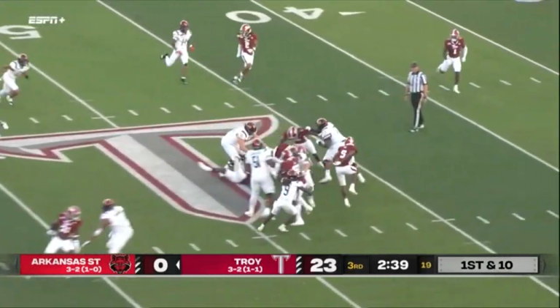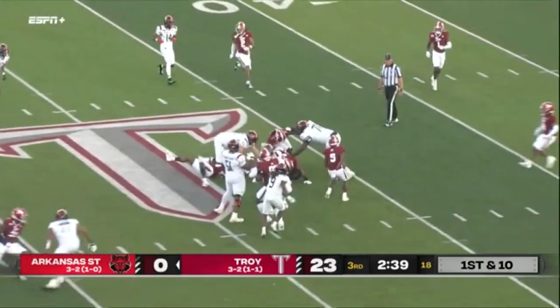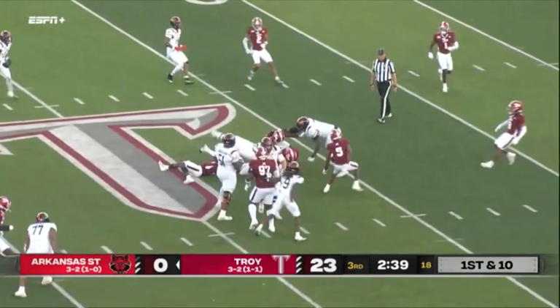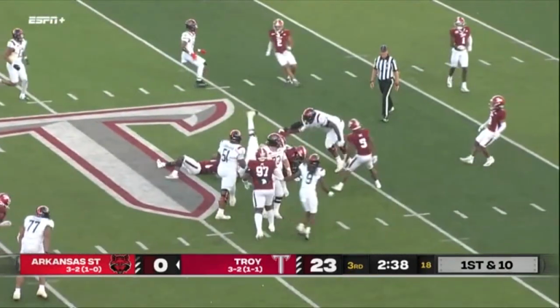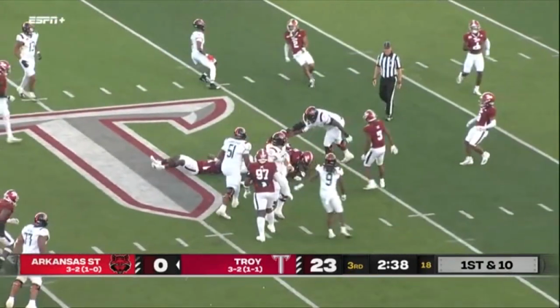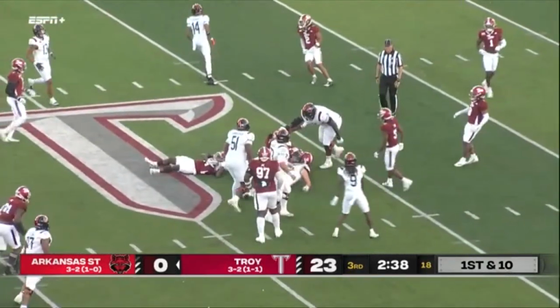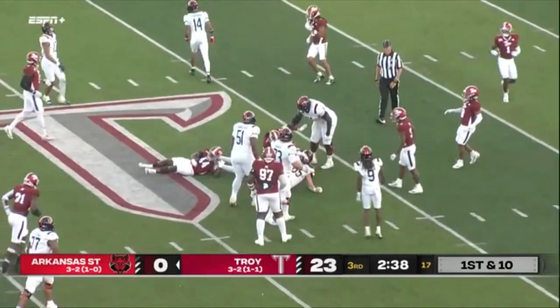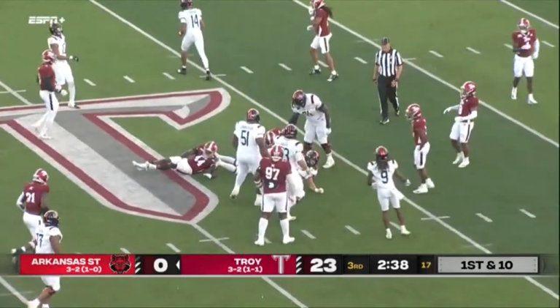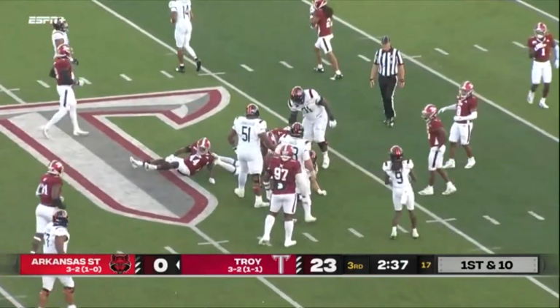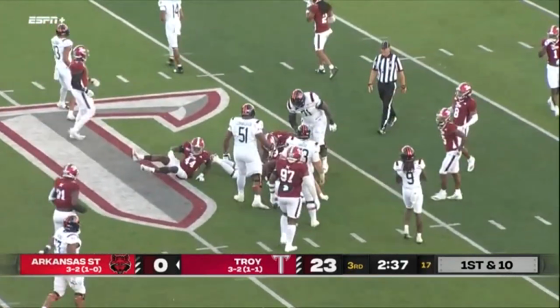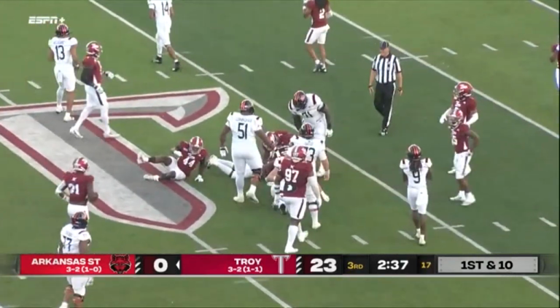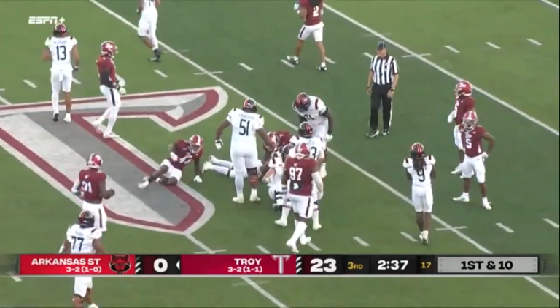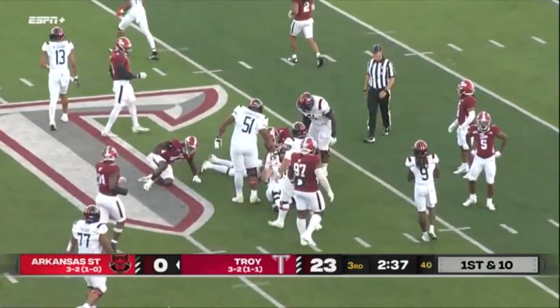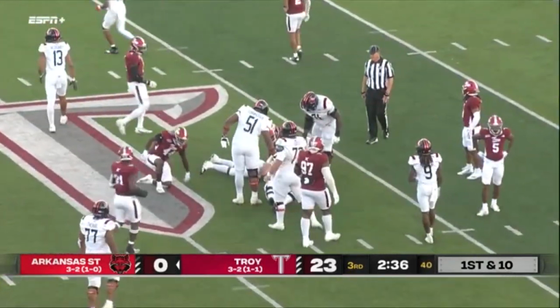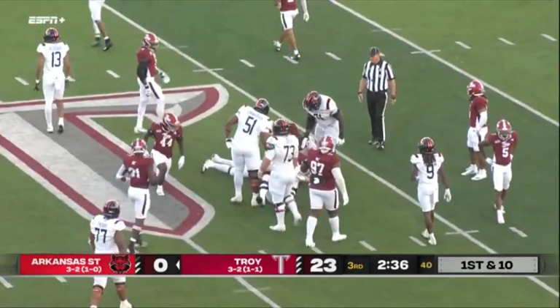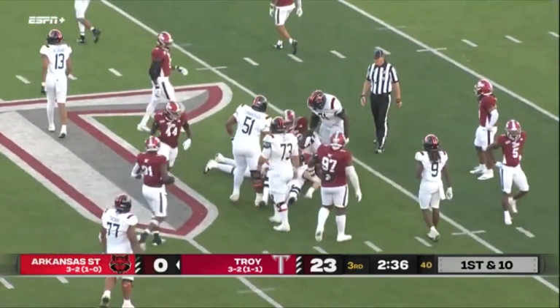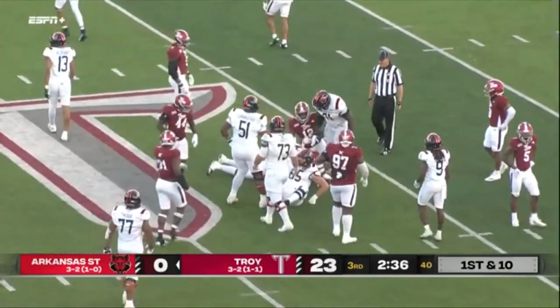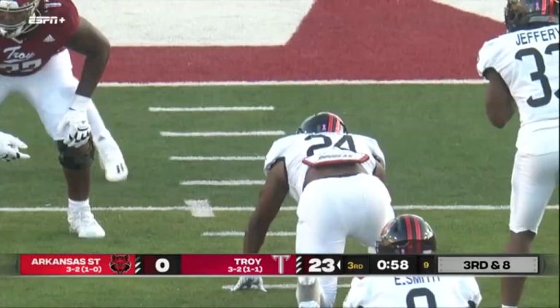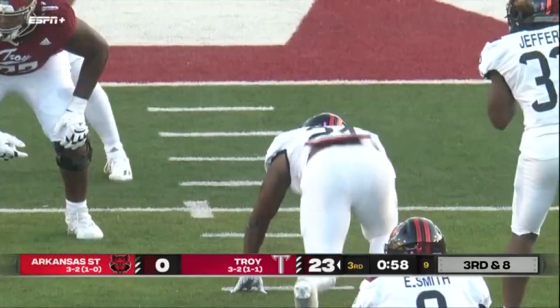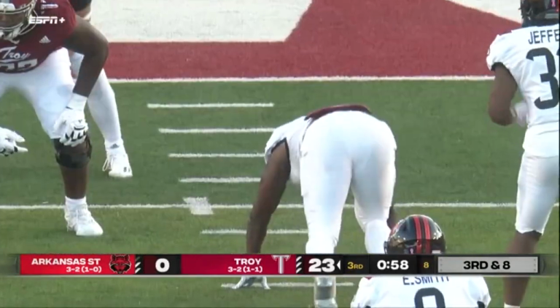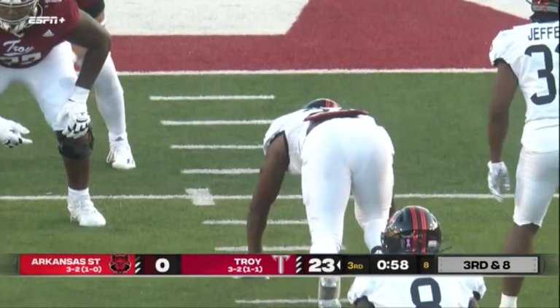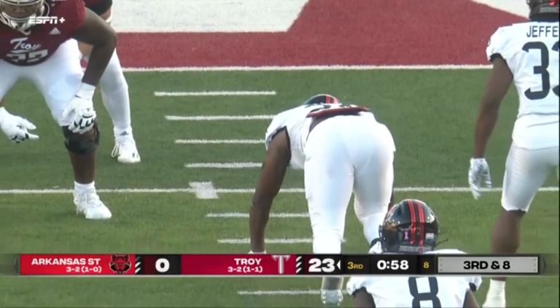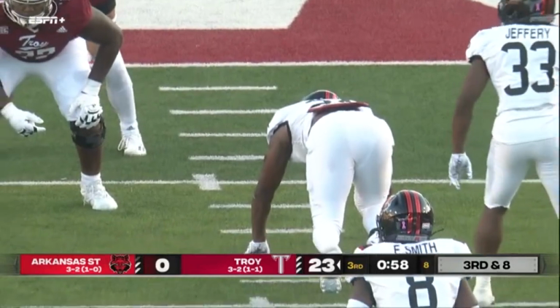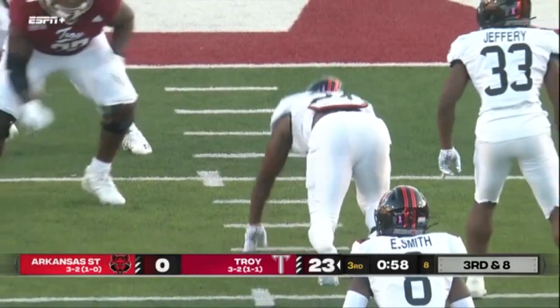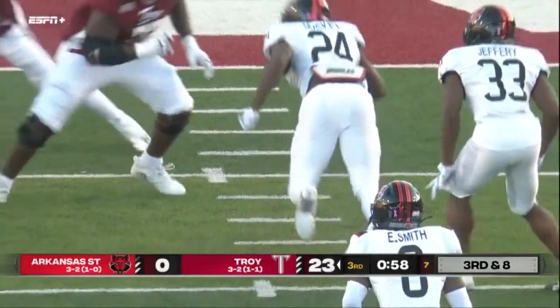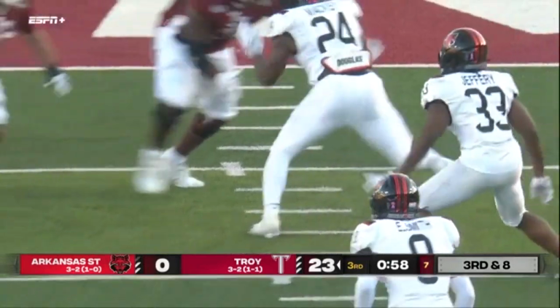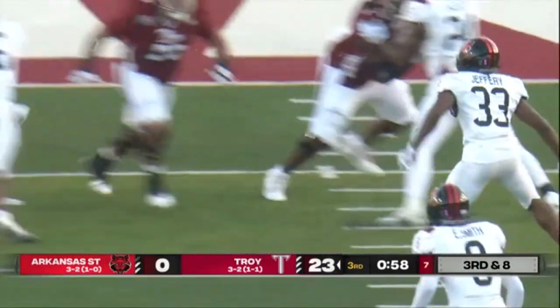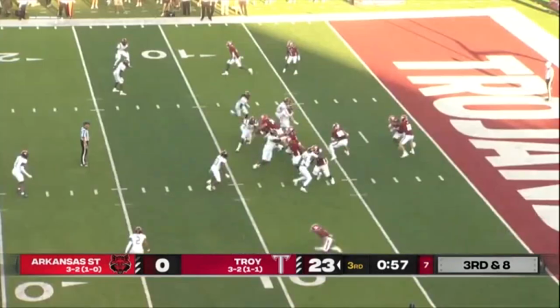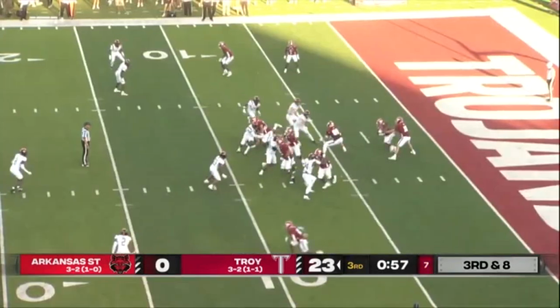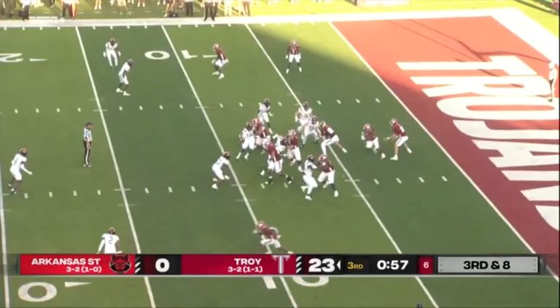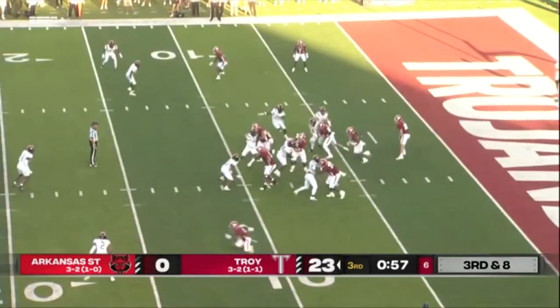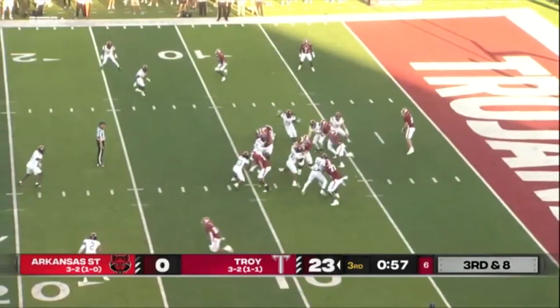This is Wallace, taking it inside Troy territory. He said B-minus, C-plus.